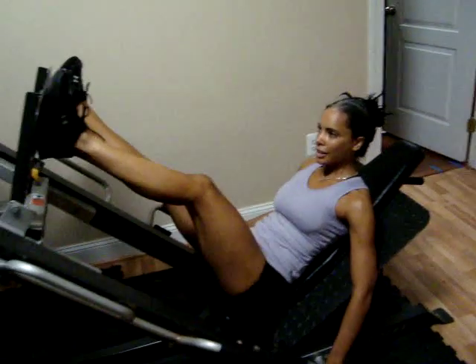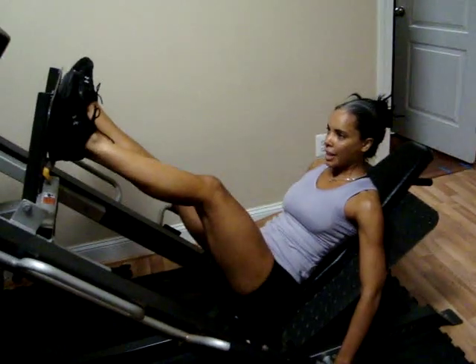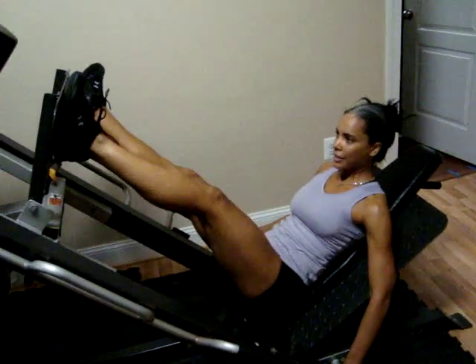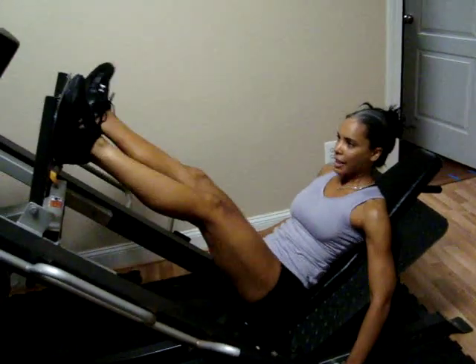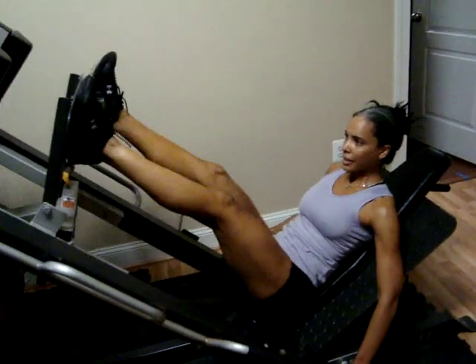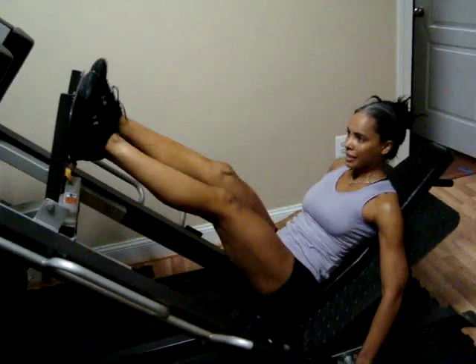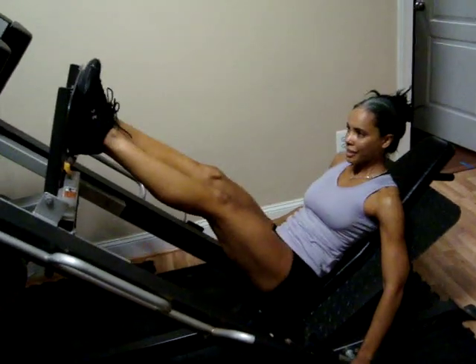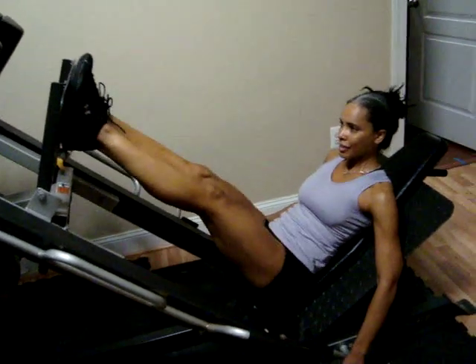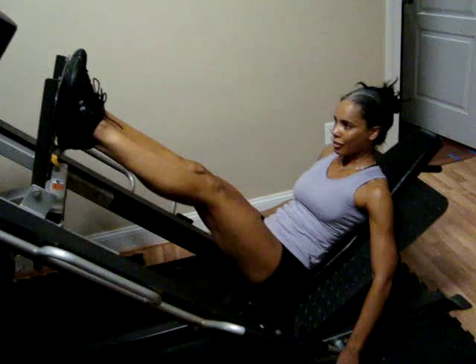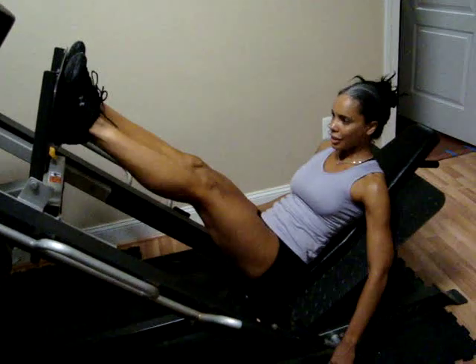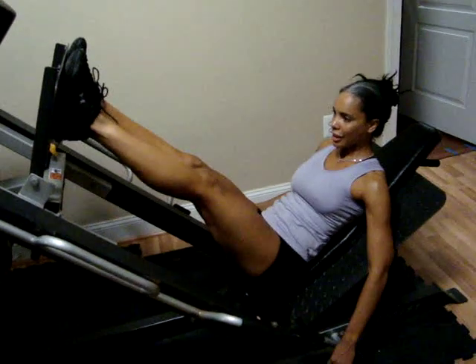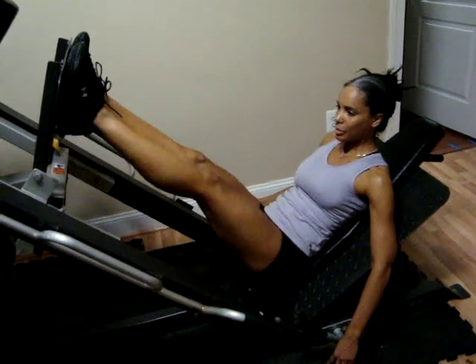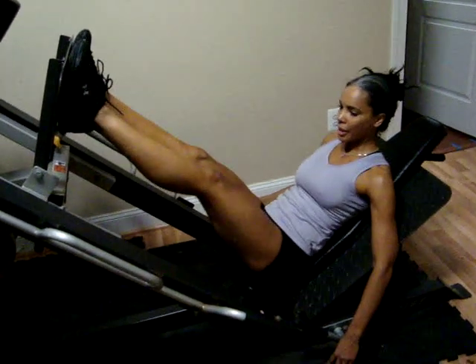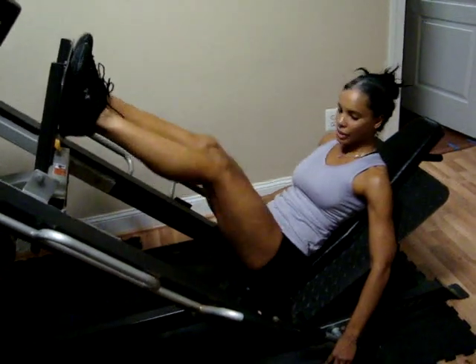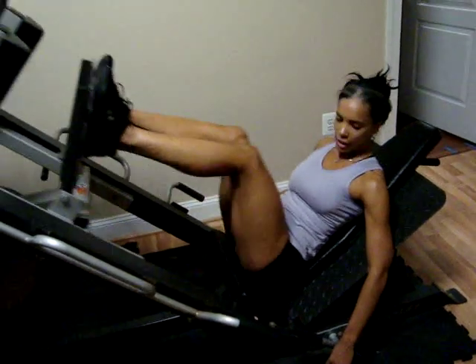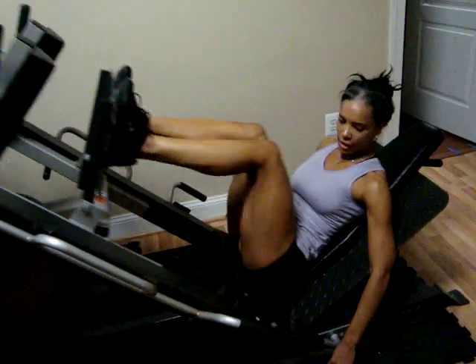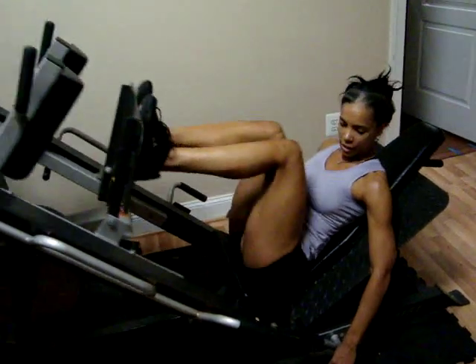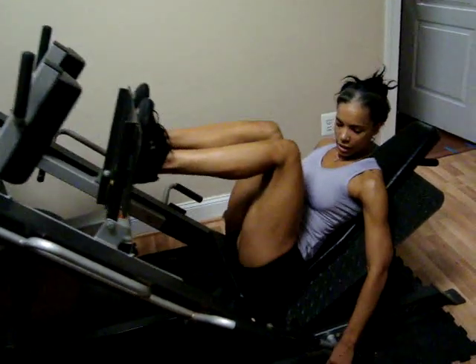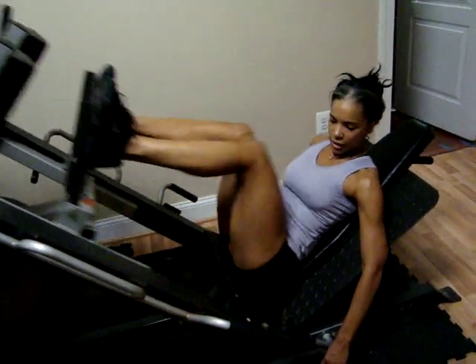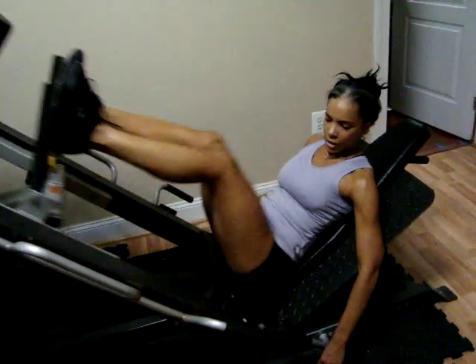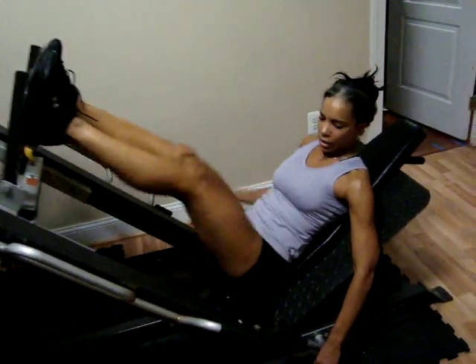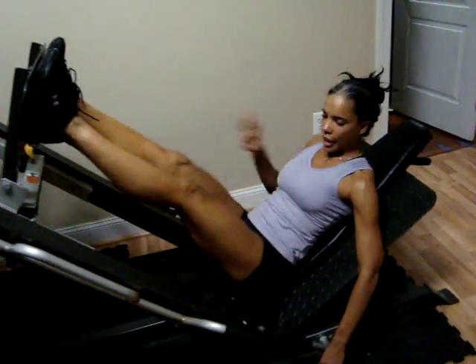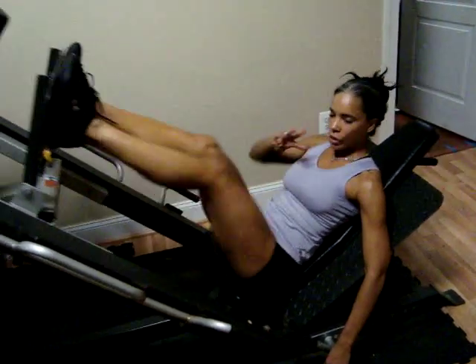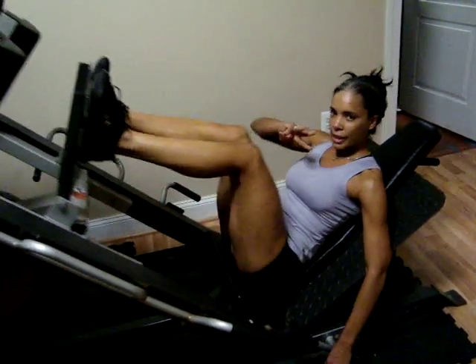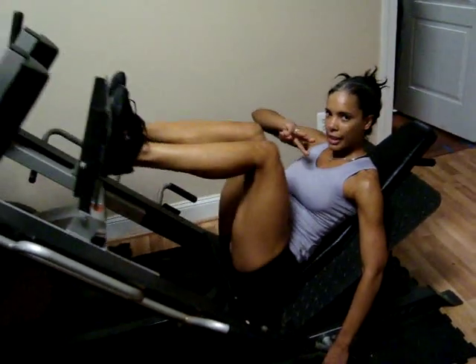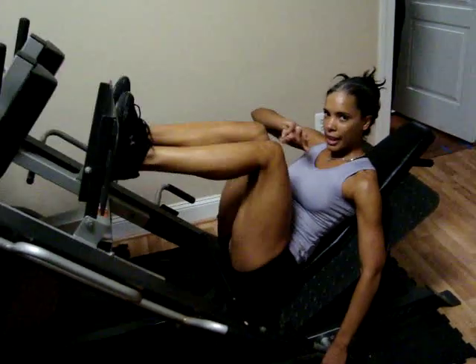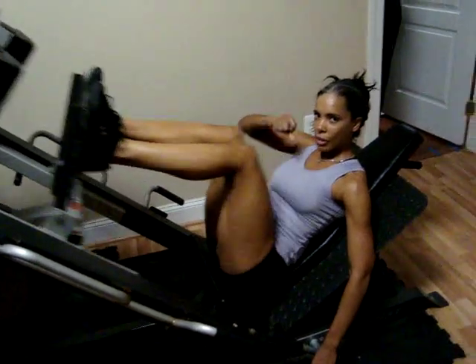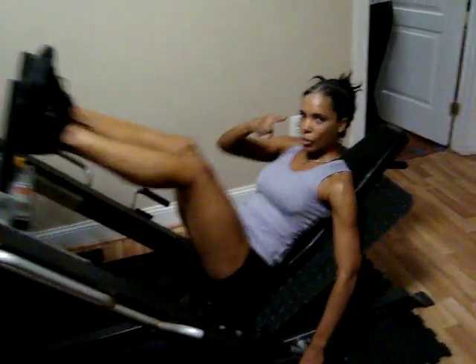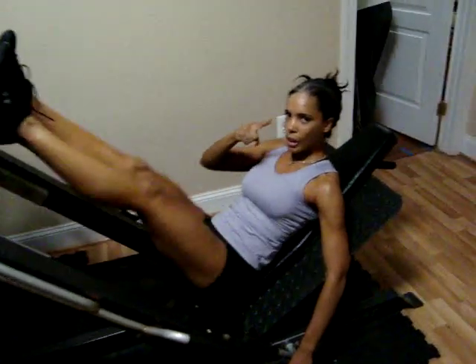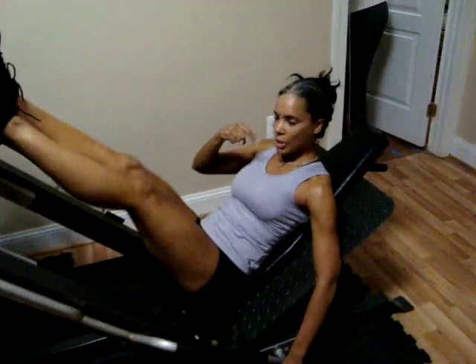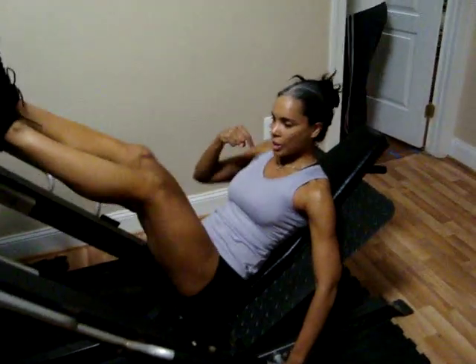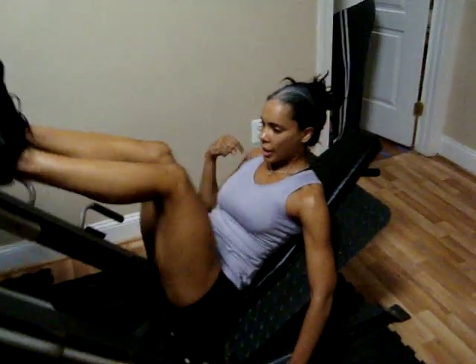Last set — regular leg press. Regular leg press — you've got three sets on one machine.